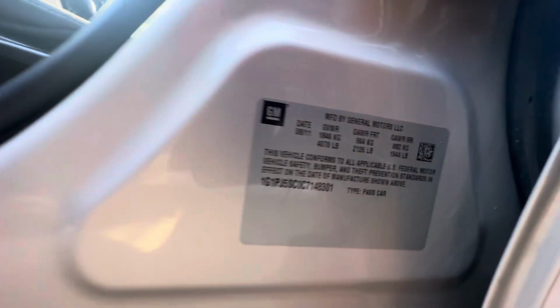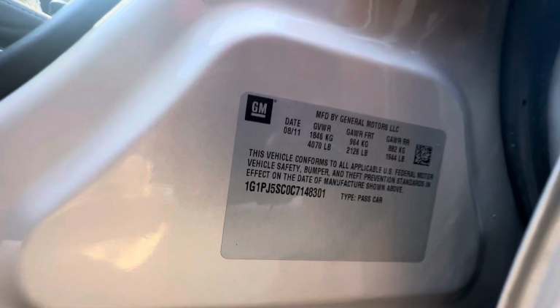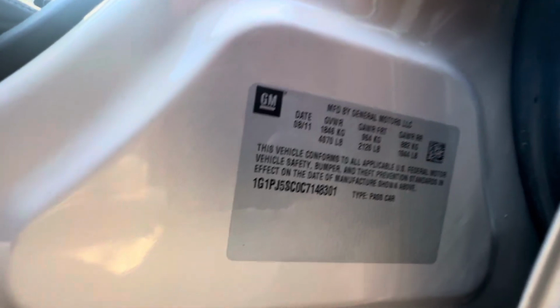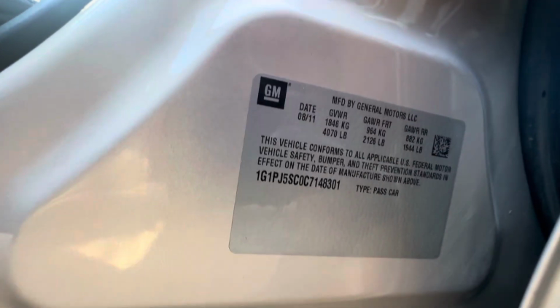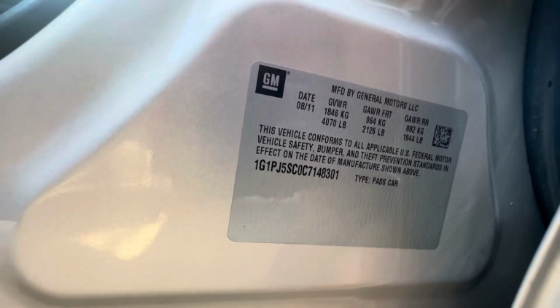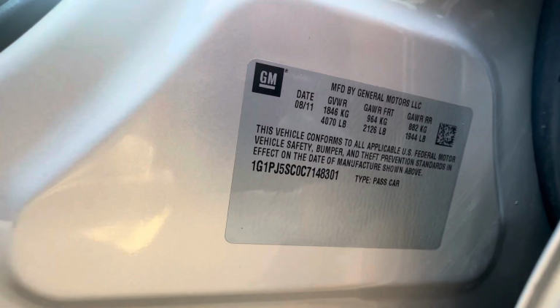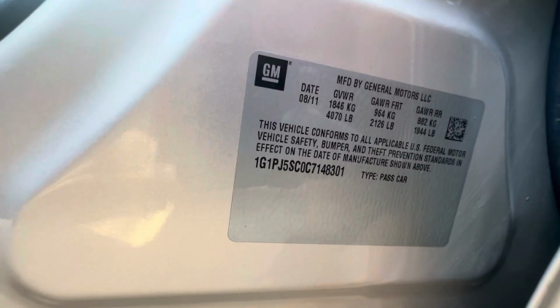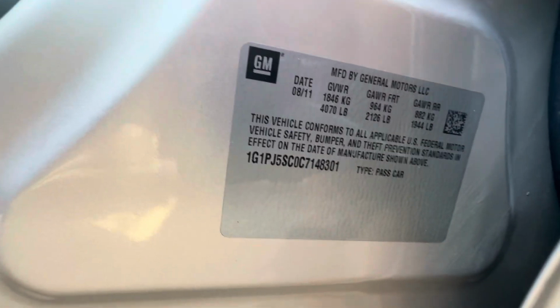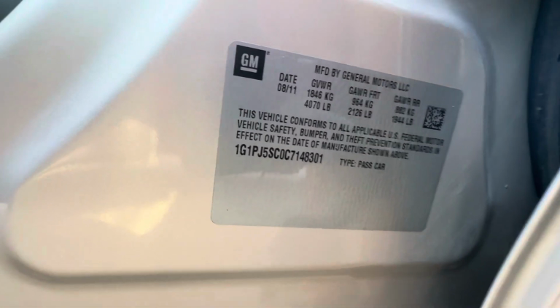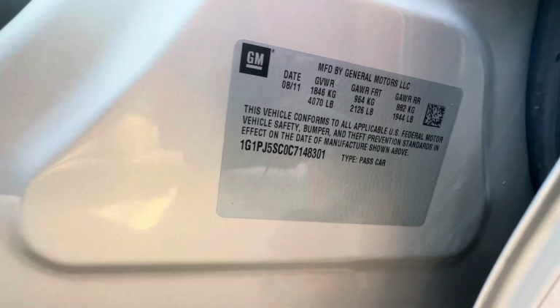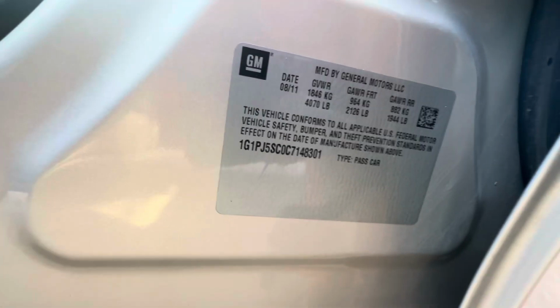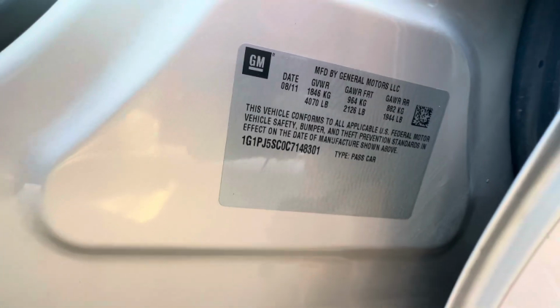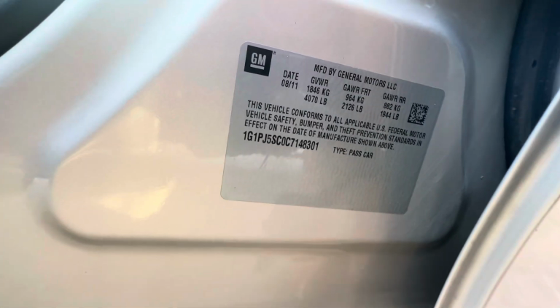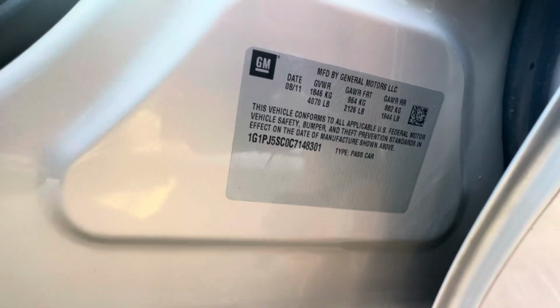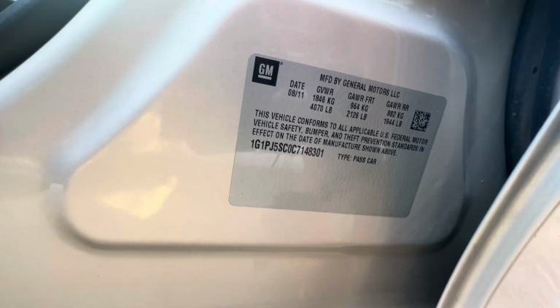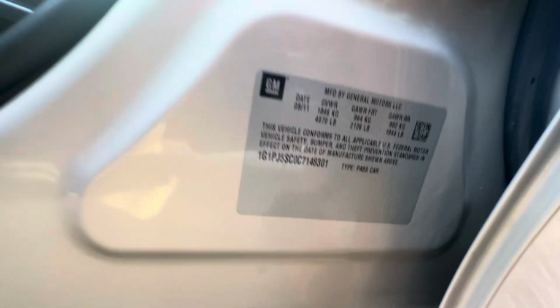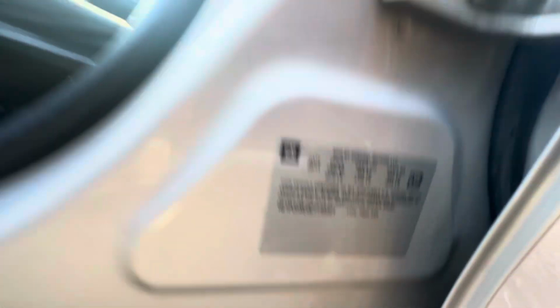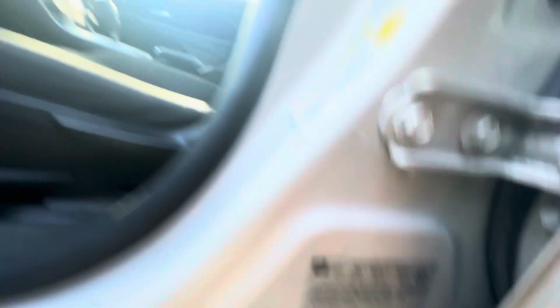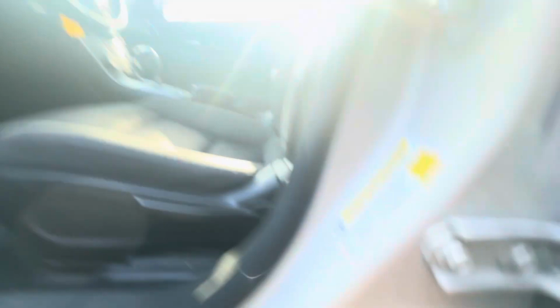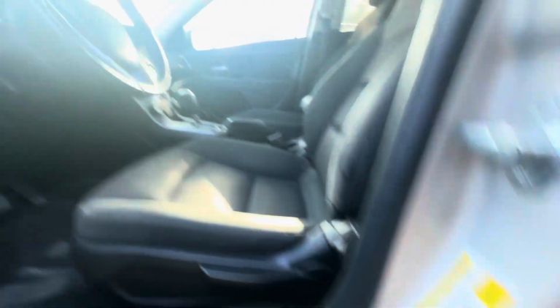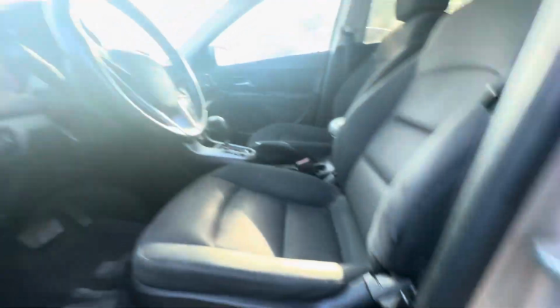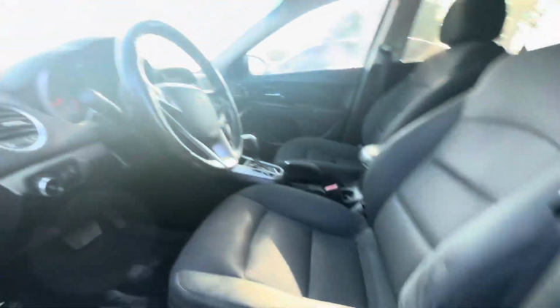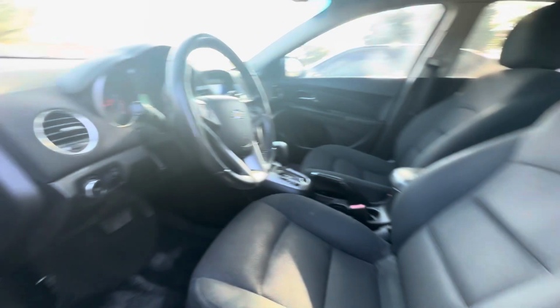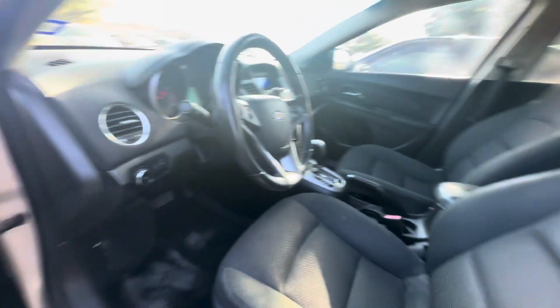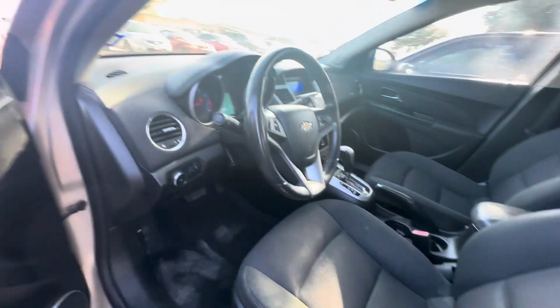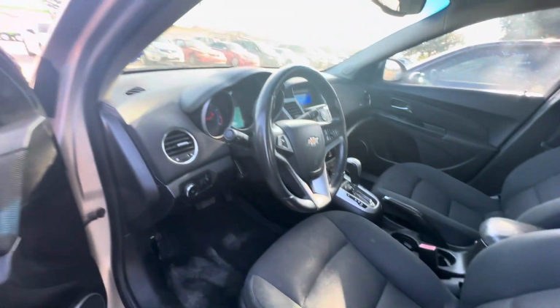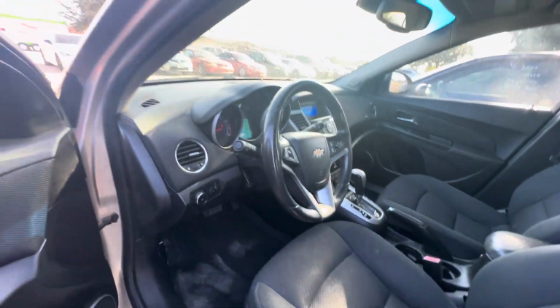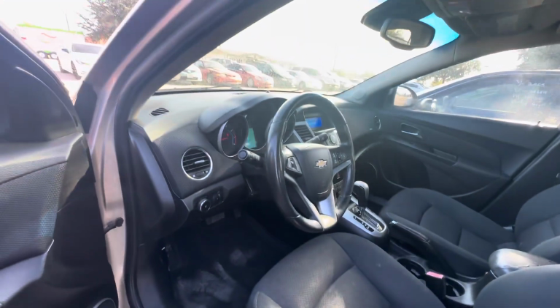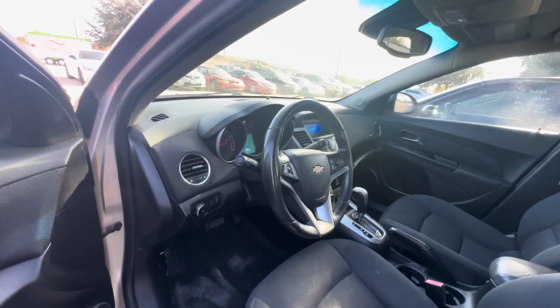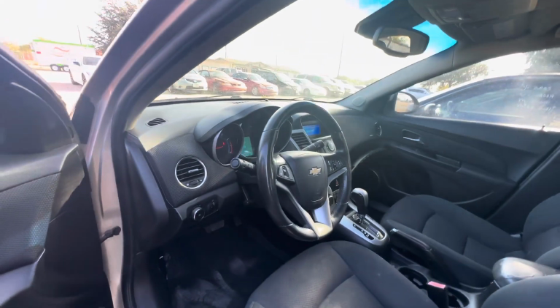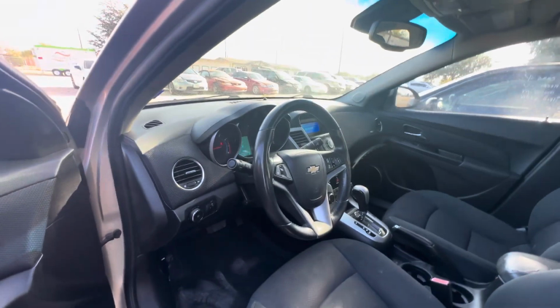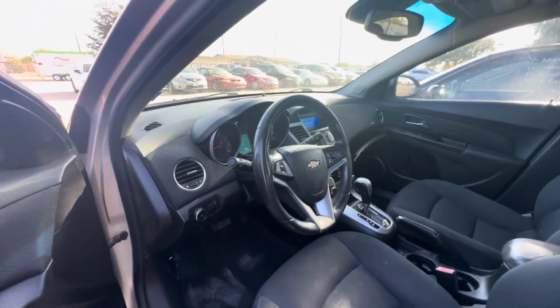Here's your VIN, and available for auction at alumauctioneers.com.